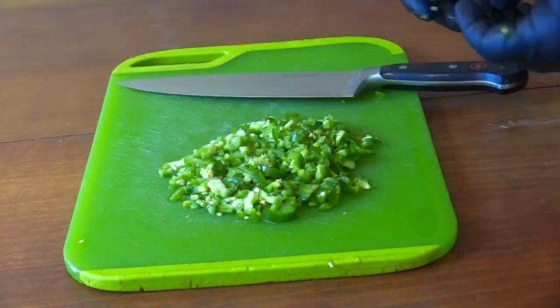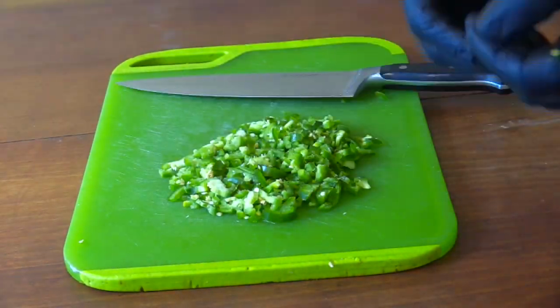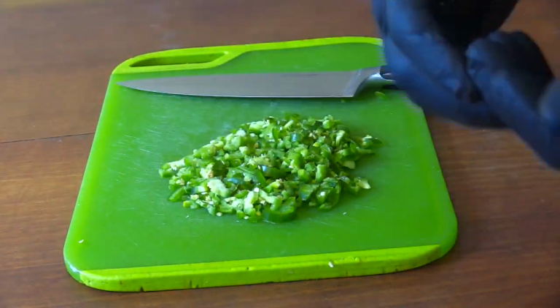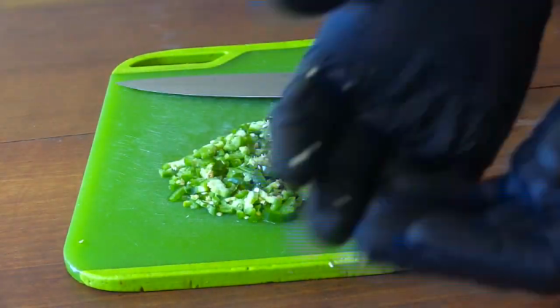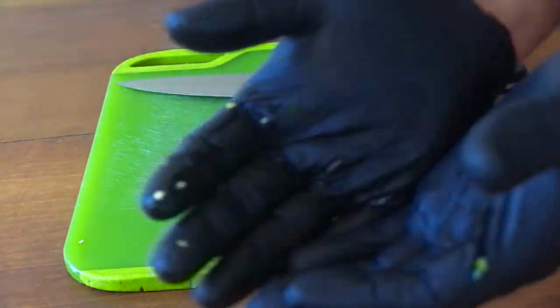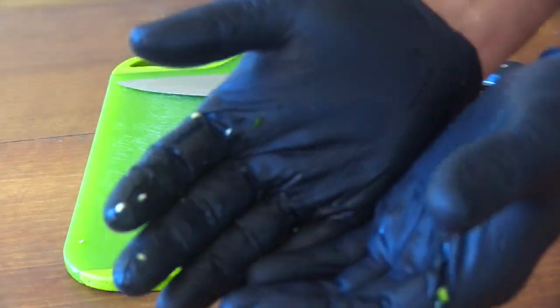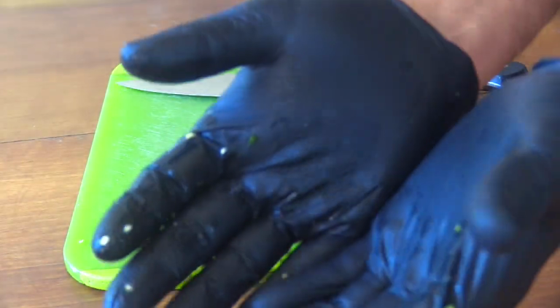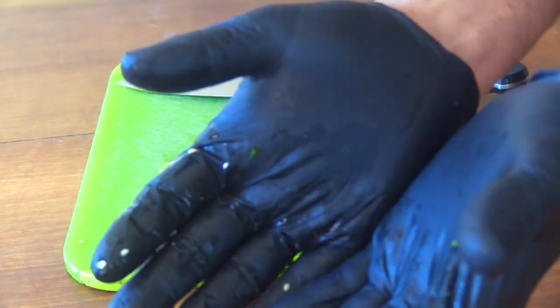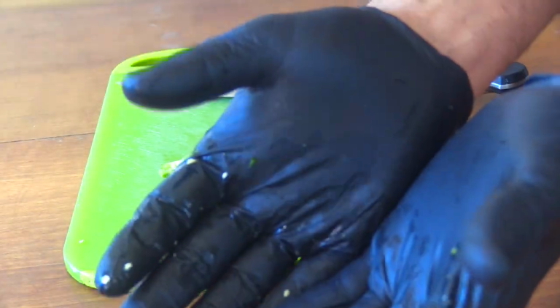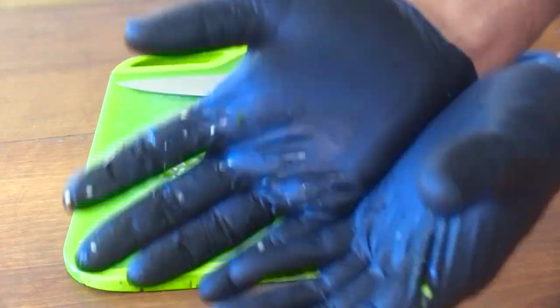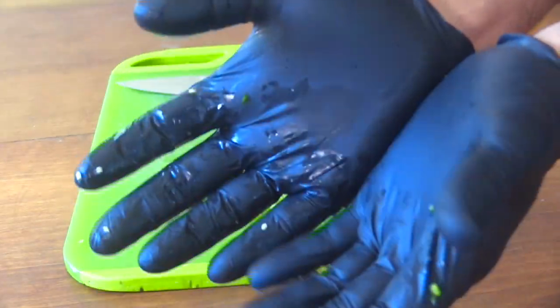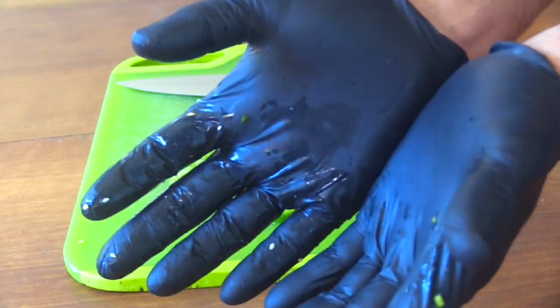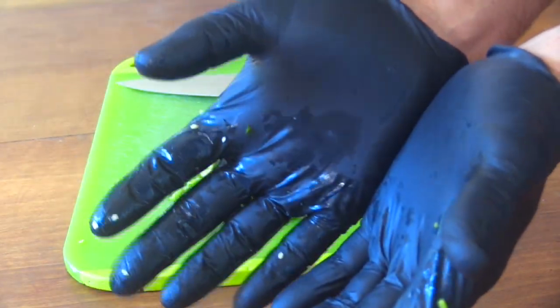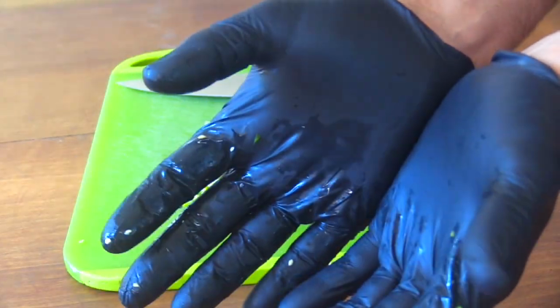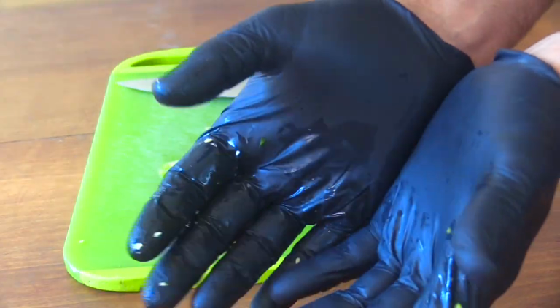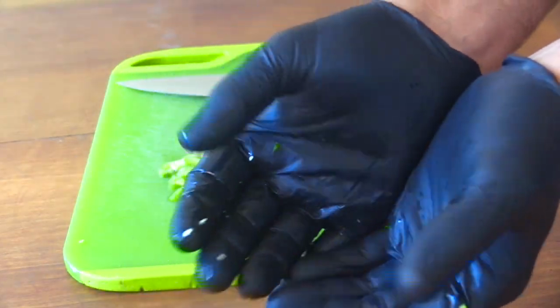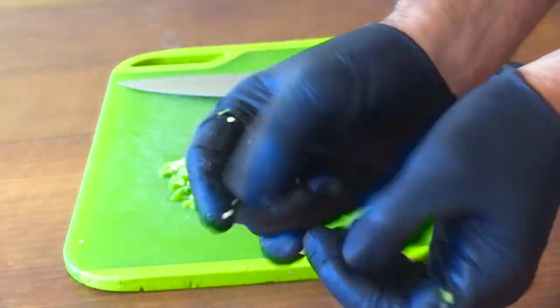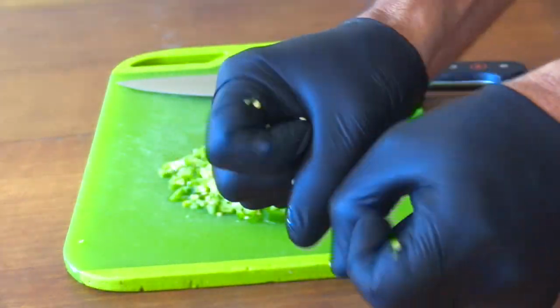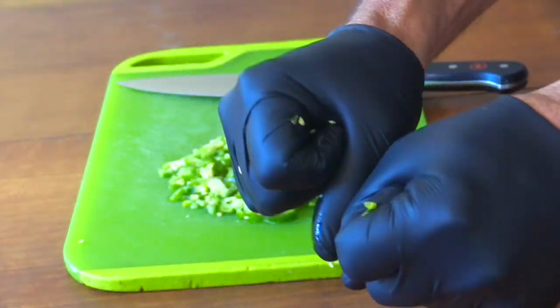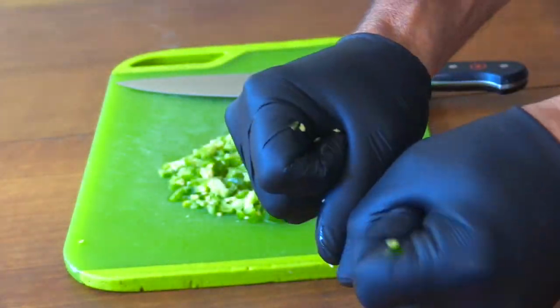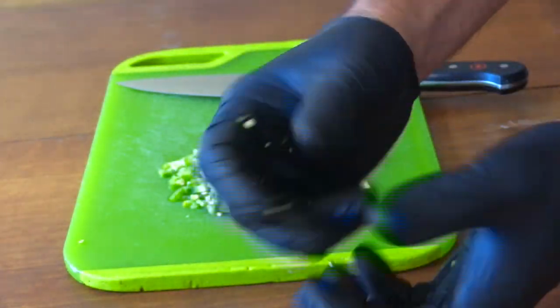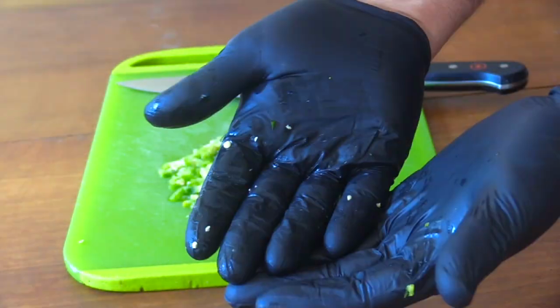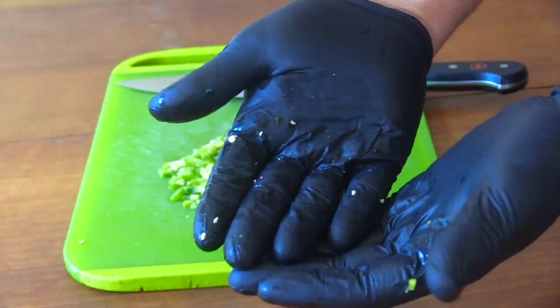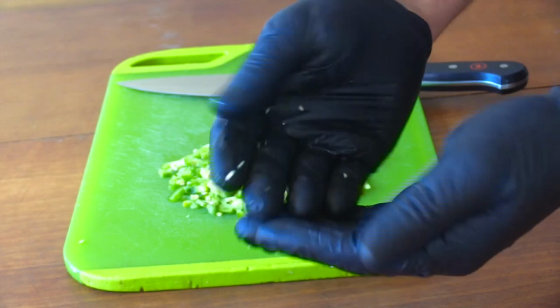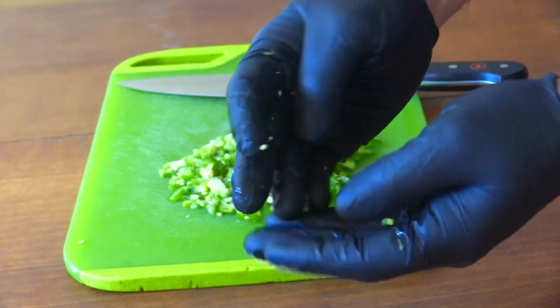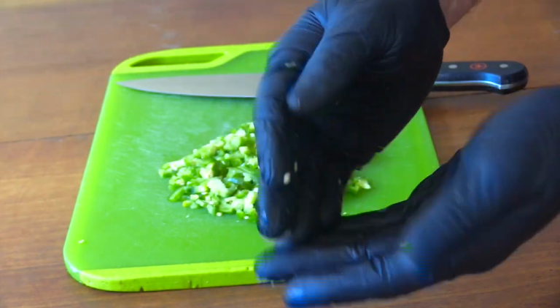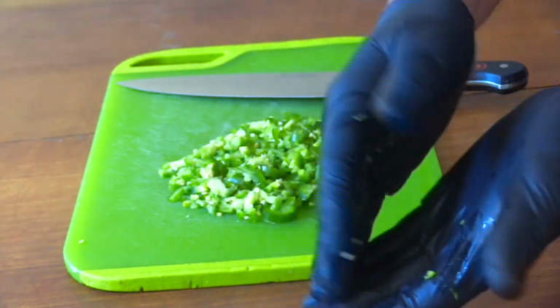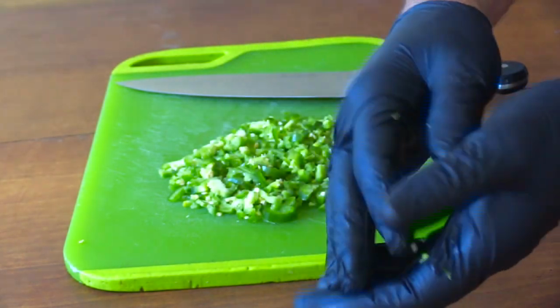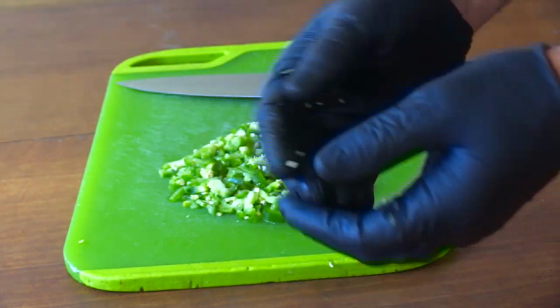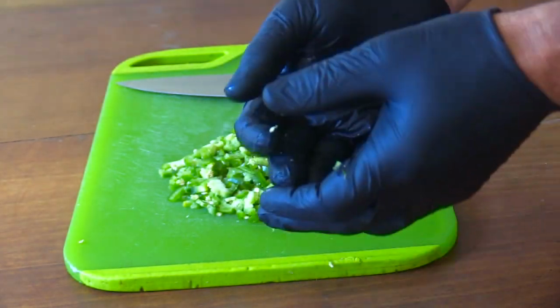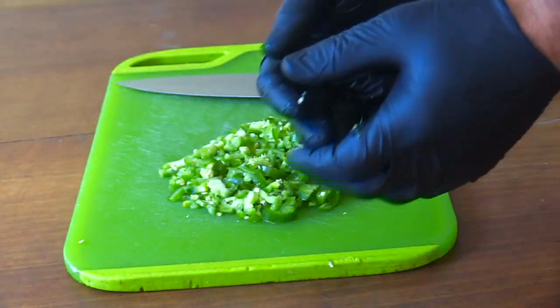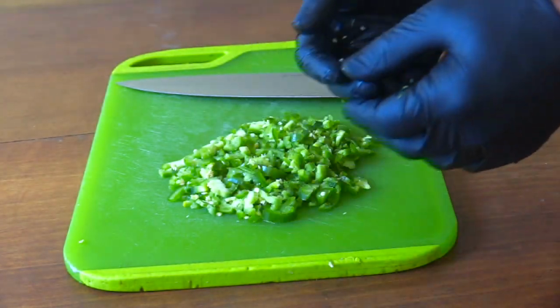It's a really good idea to wear gloves when working with hot peppers, or you might regret it next time you go to touch your face.